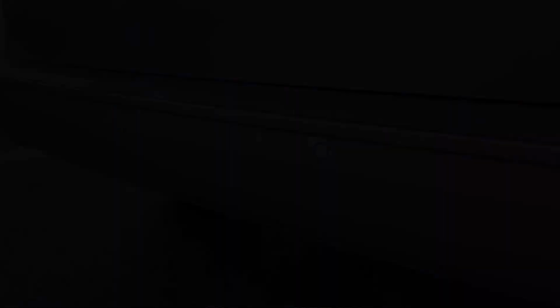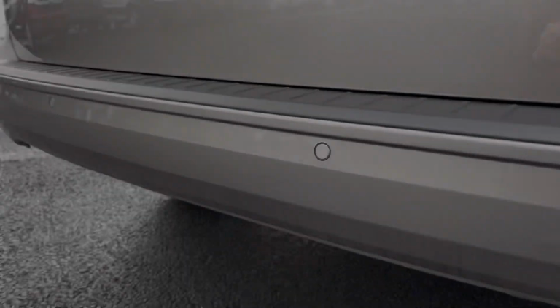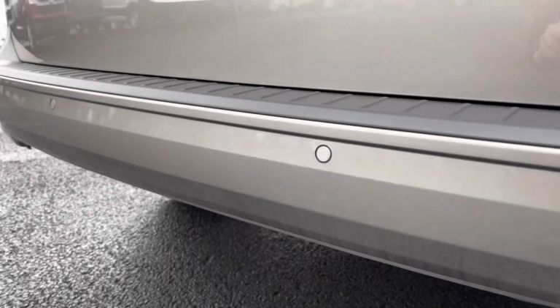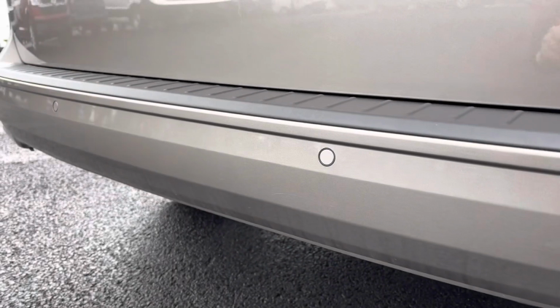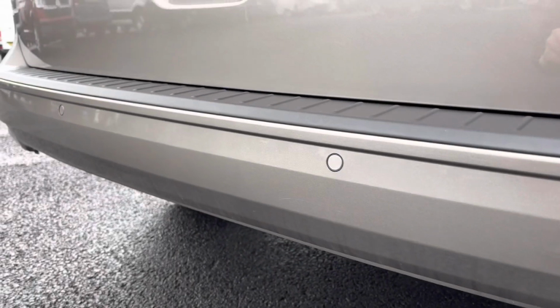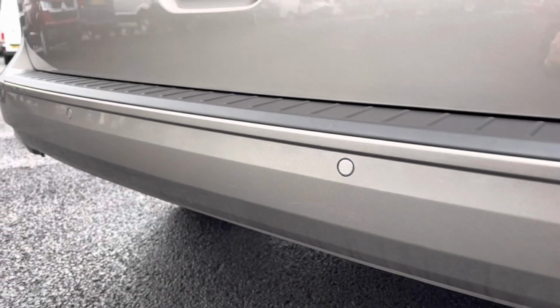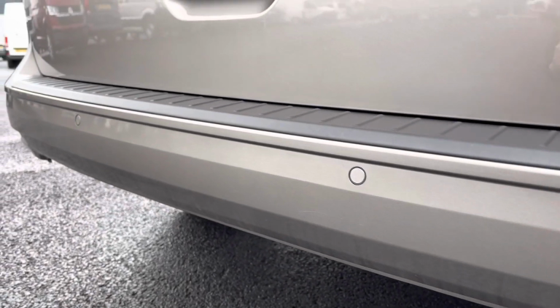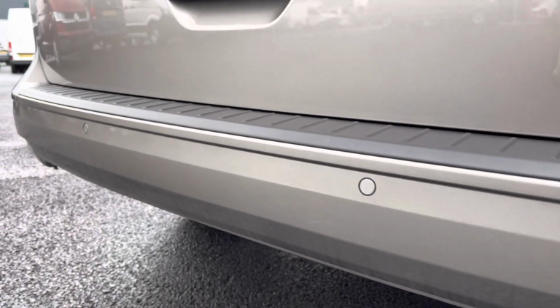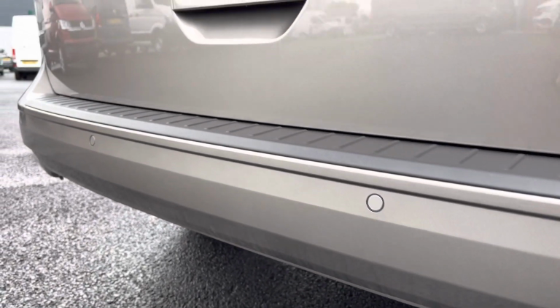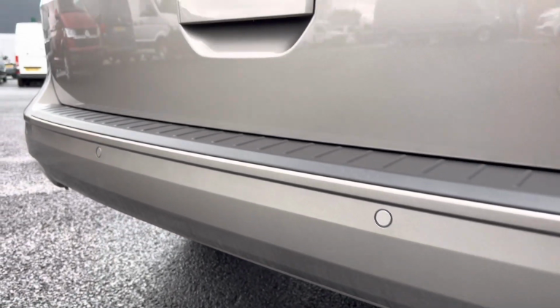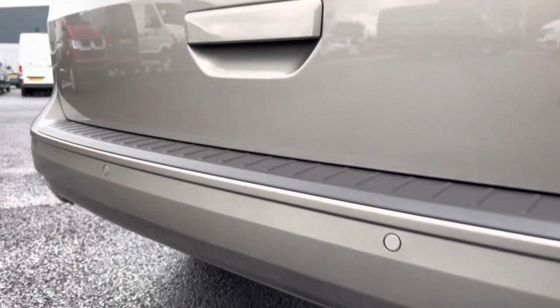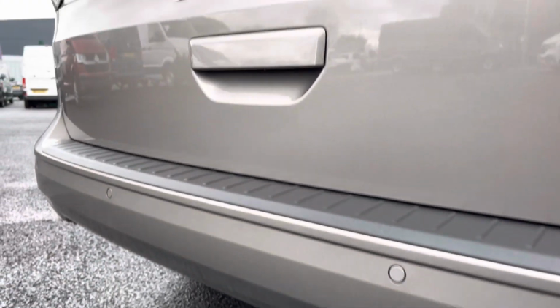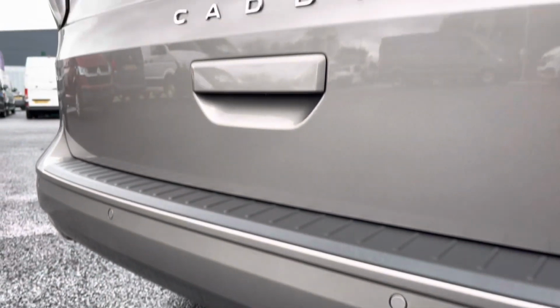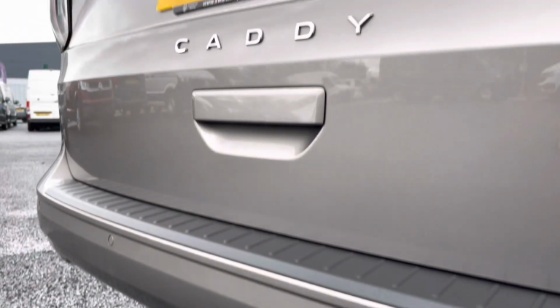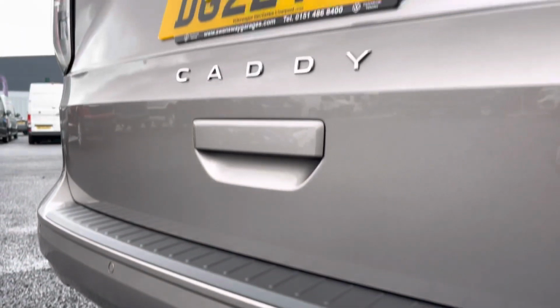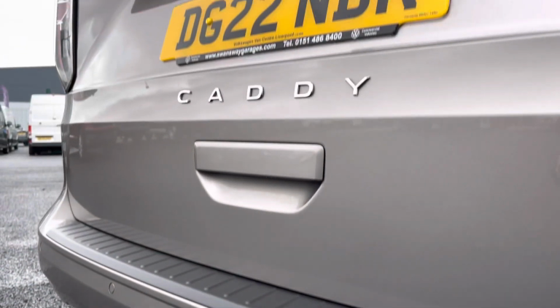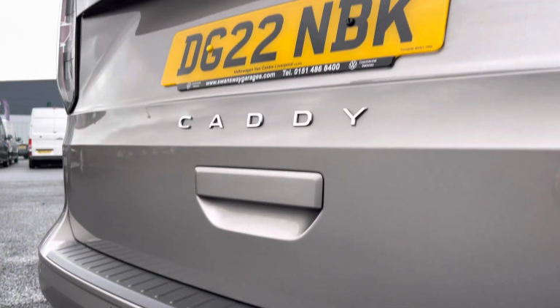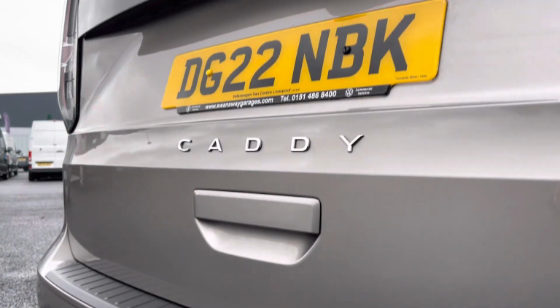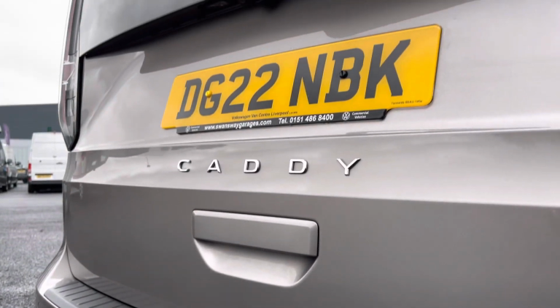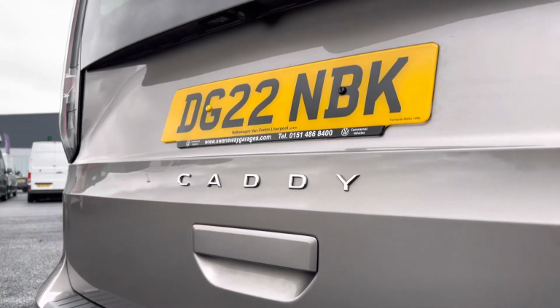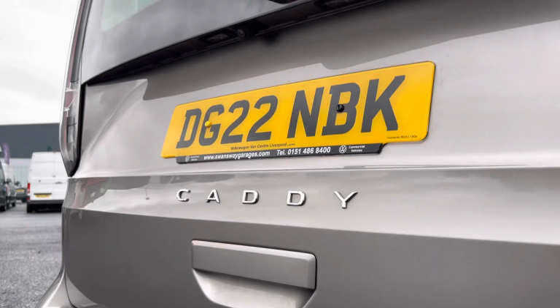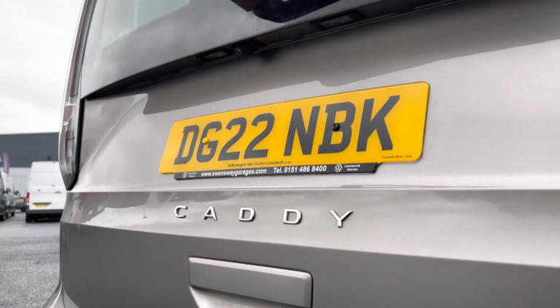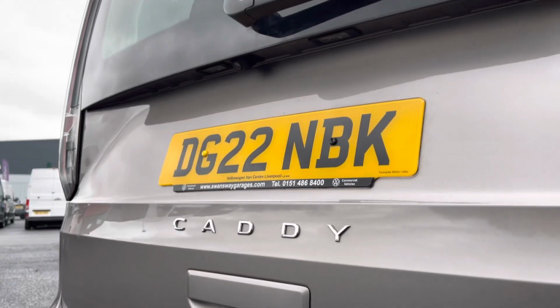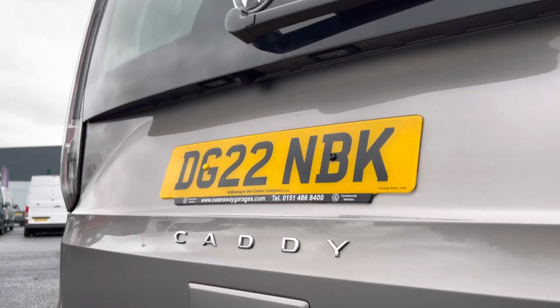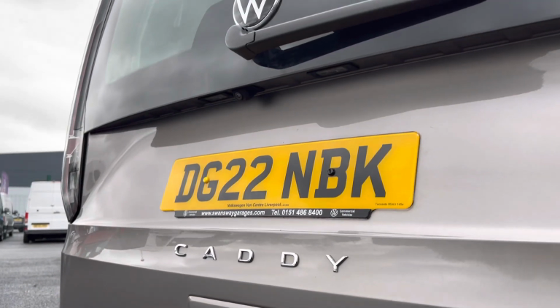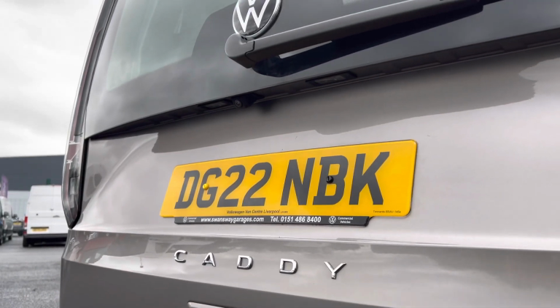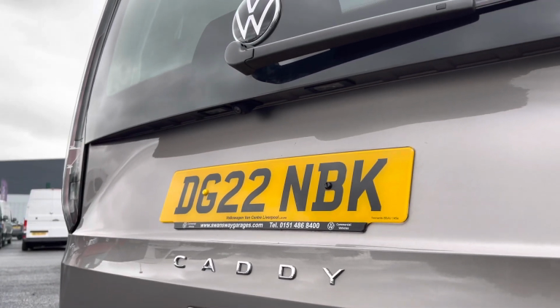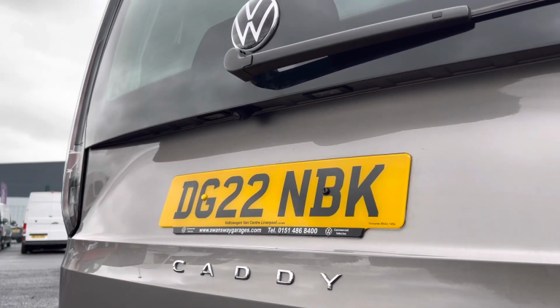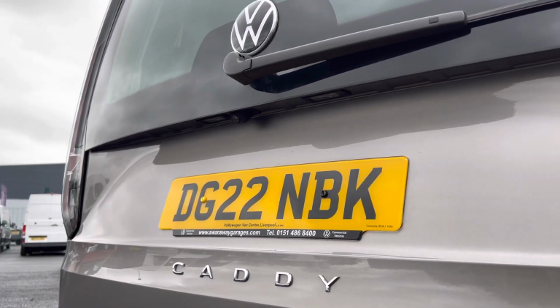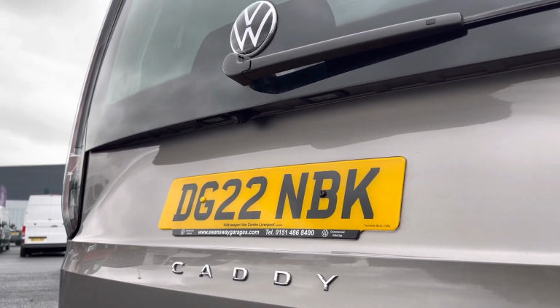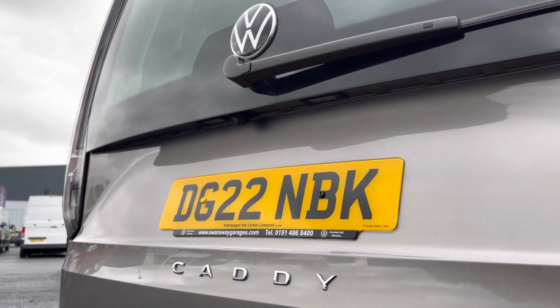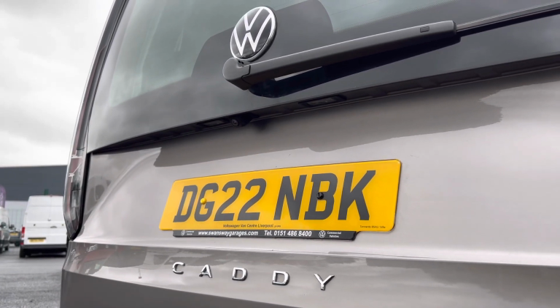You also have parking sensors dotted along the rear bumper as well, which are fully complemented by the rear view reversing camera.